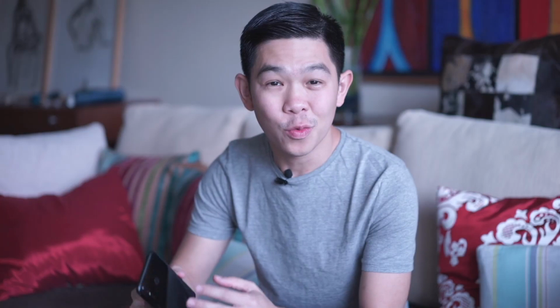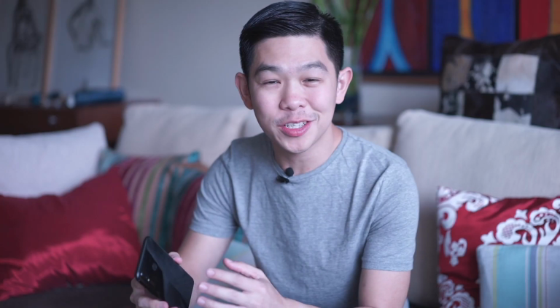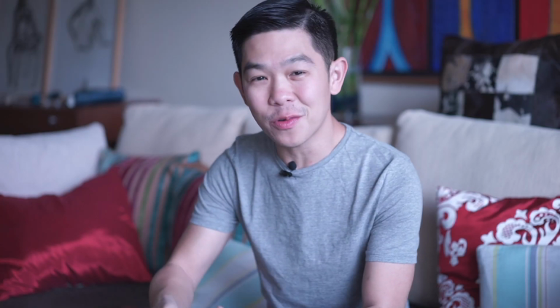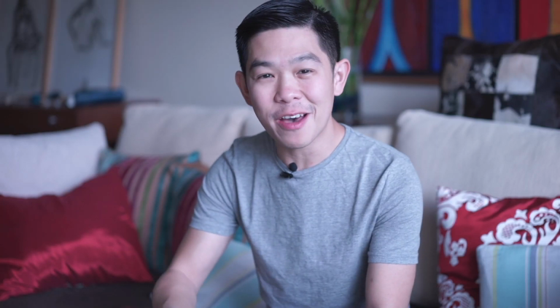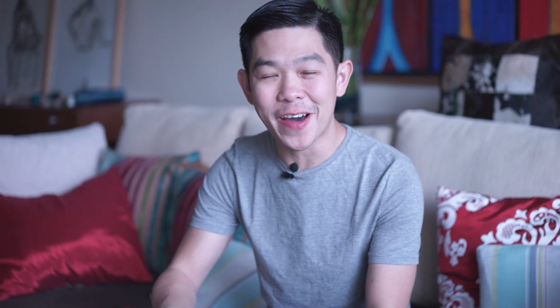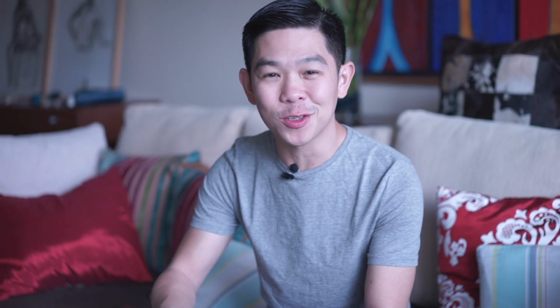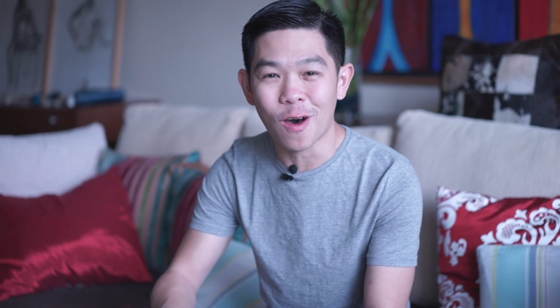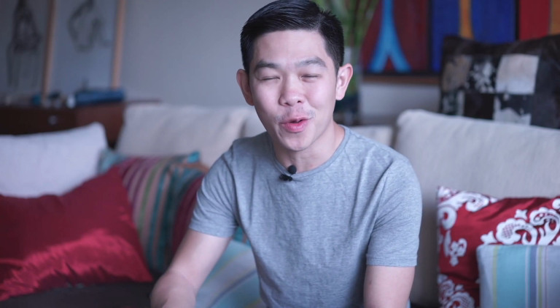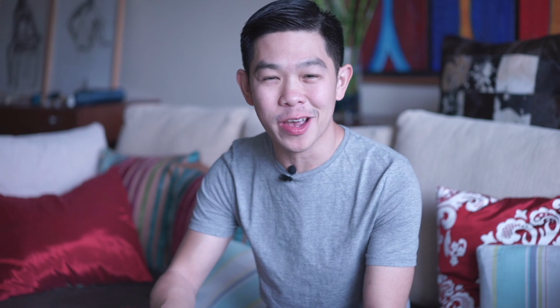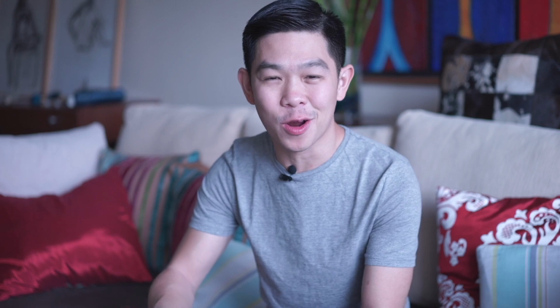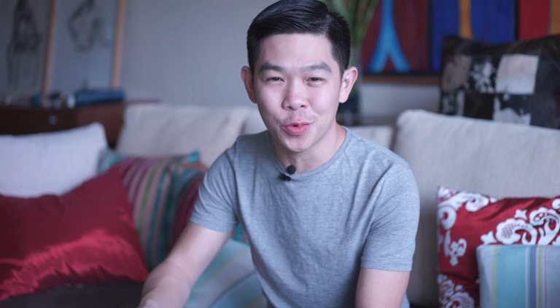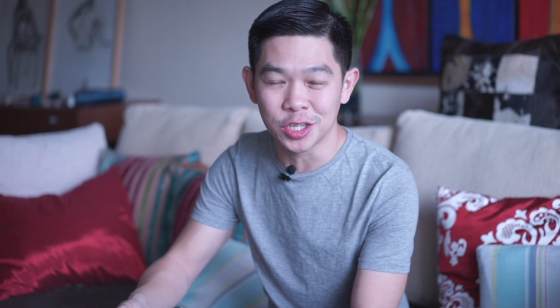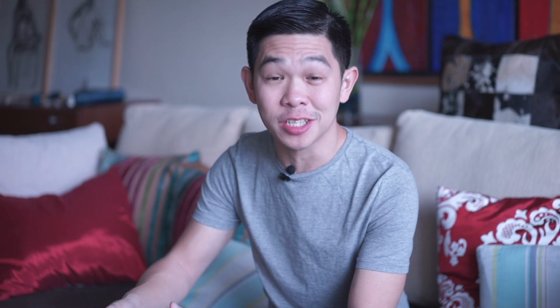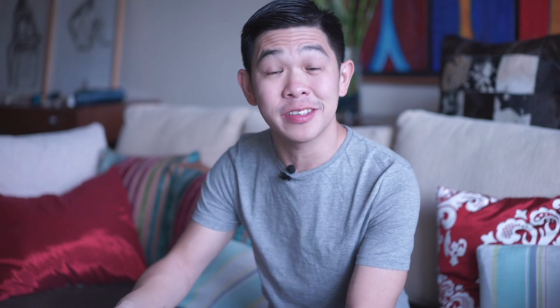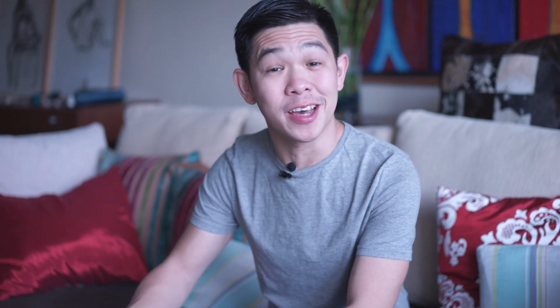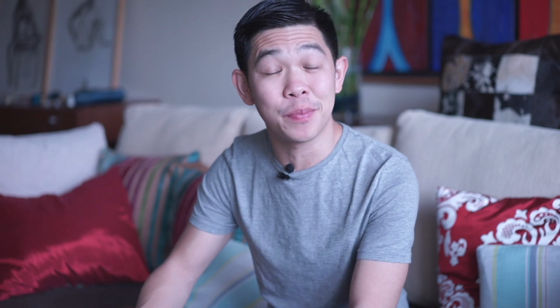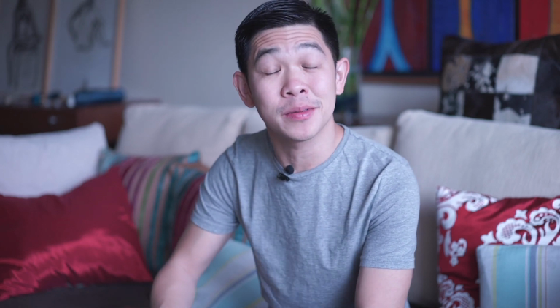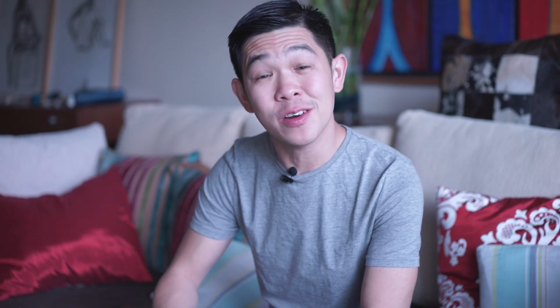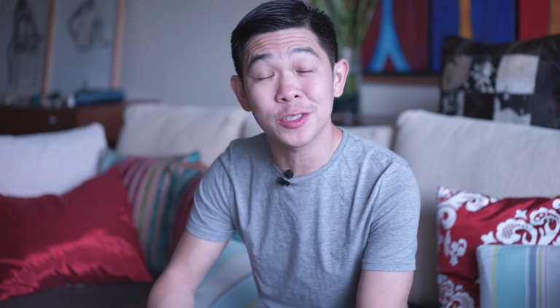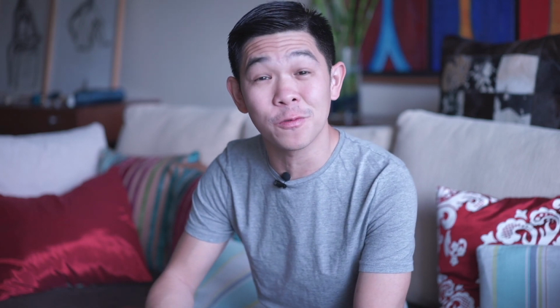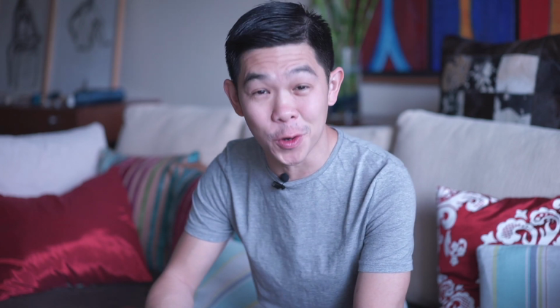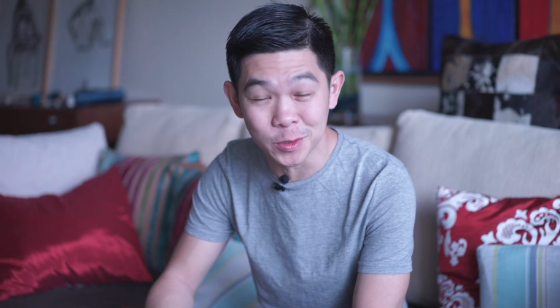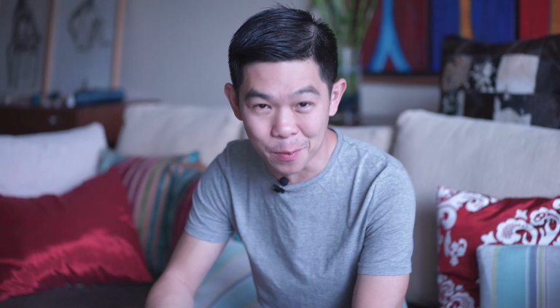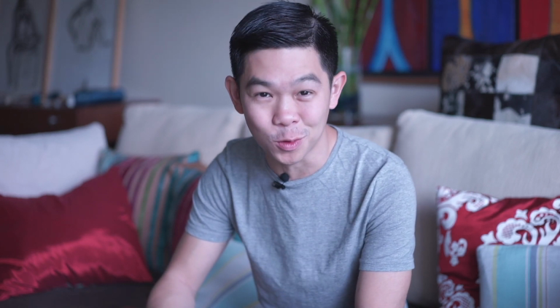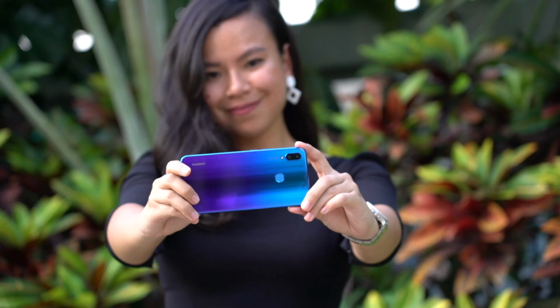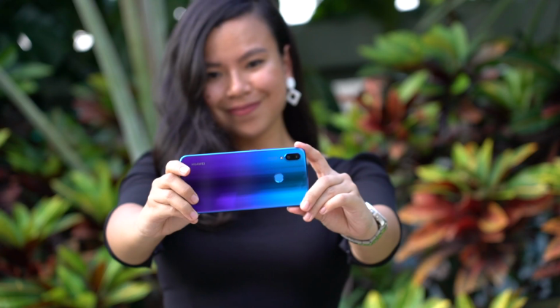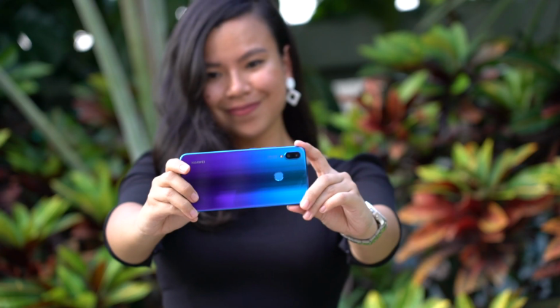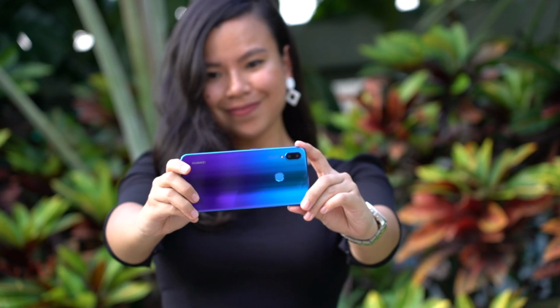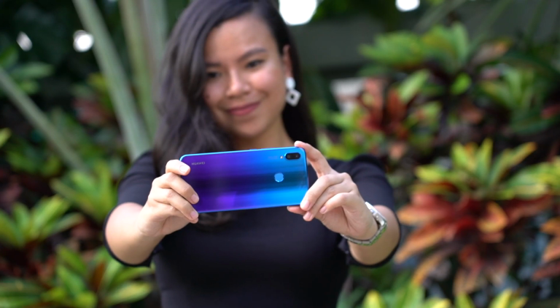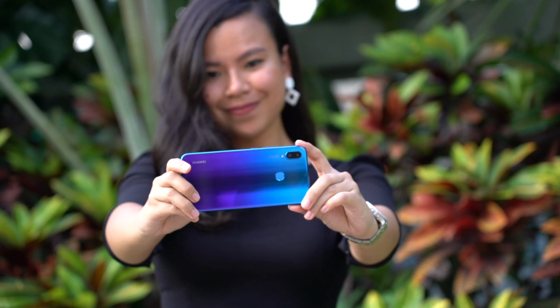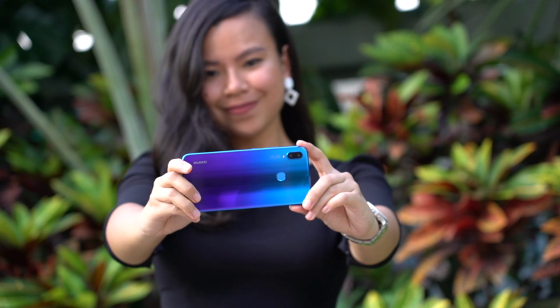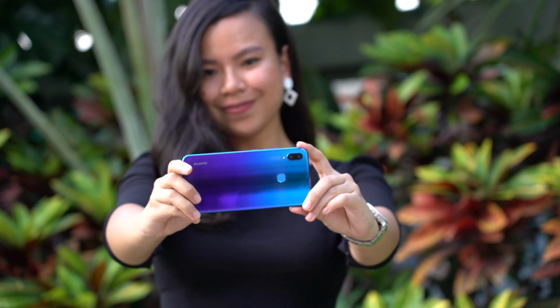We don't have final software in our unit just yet, but here are some photo samples we shot around Shenzhen.